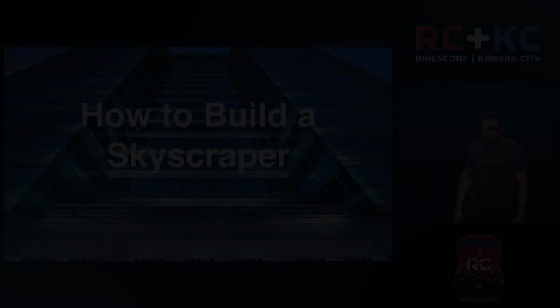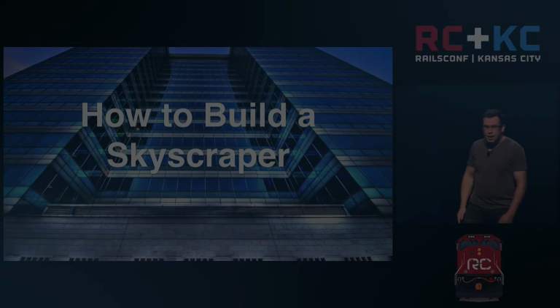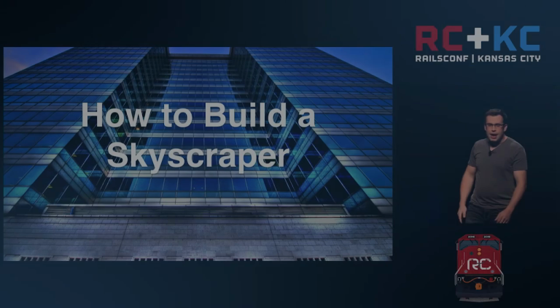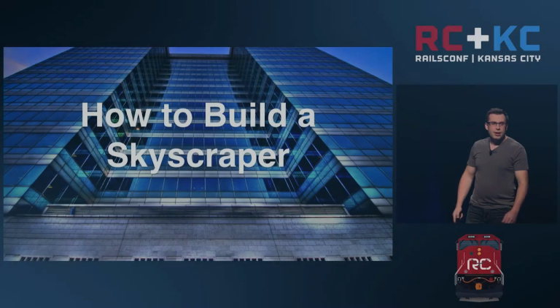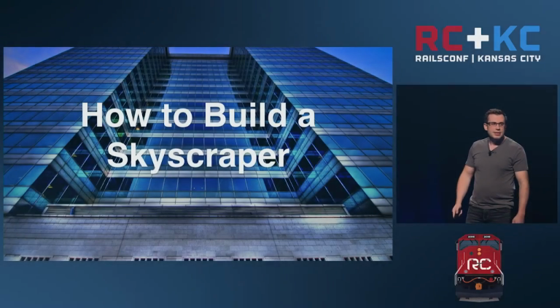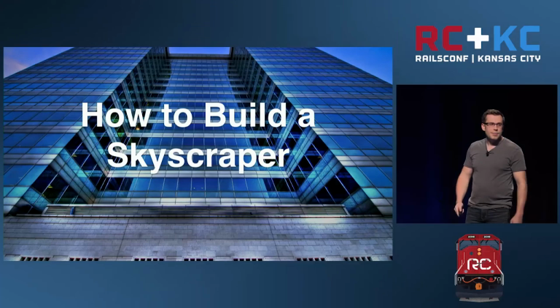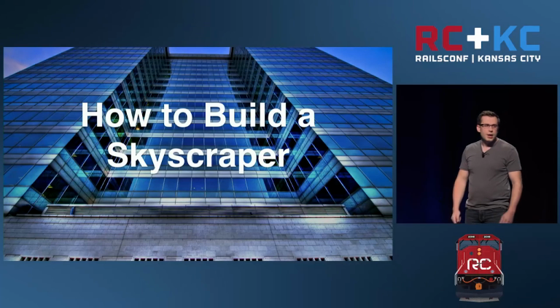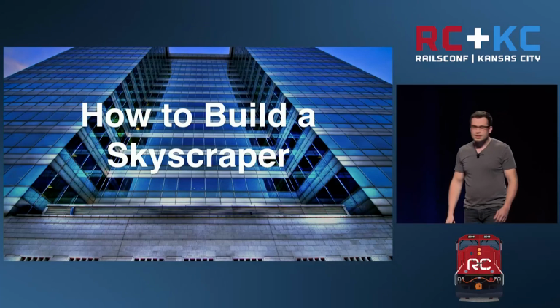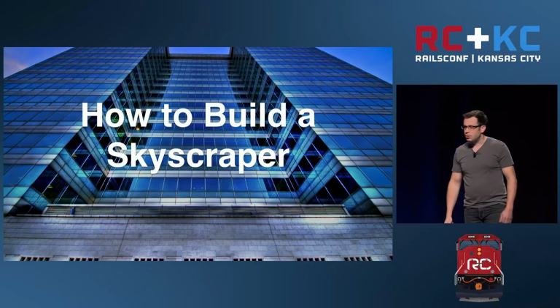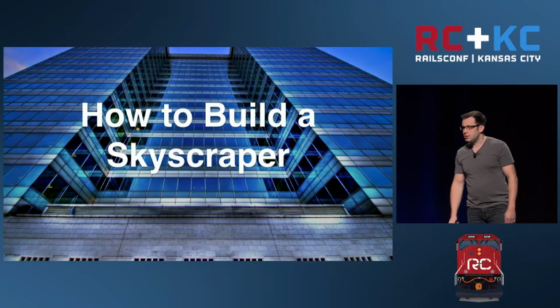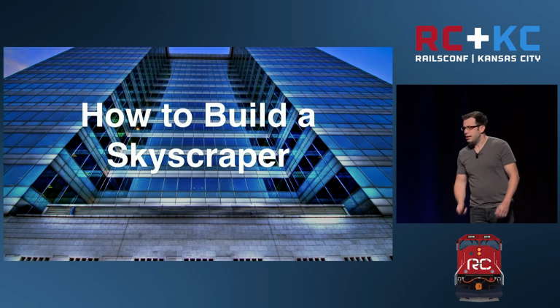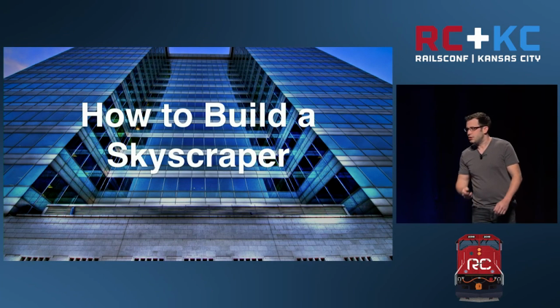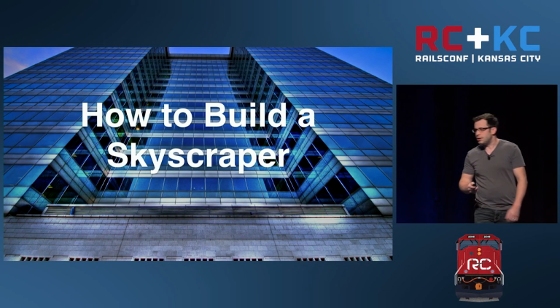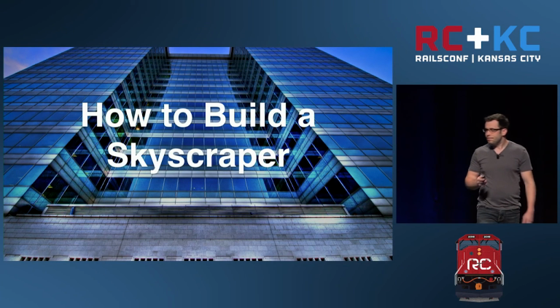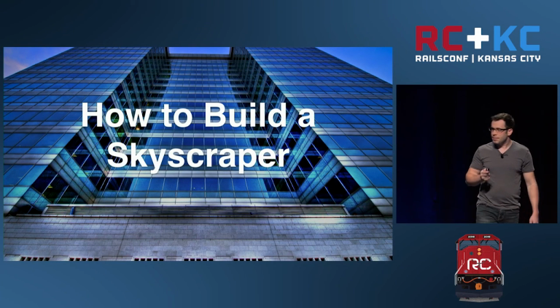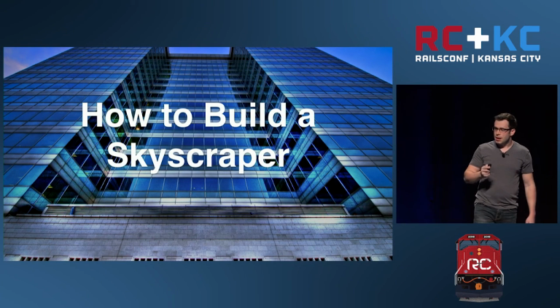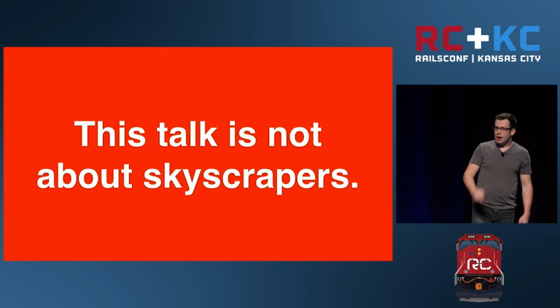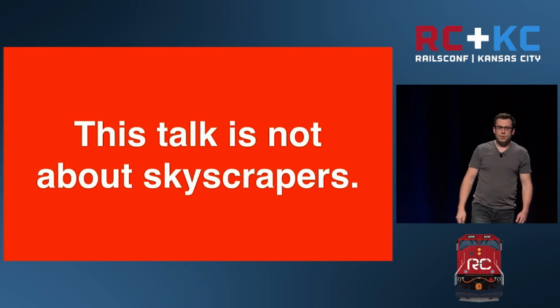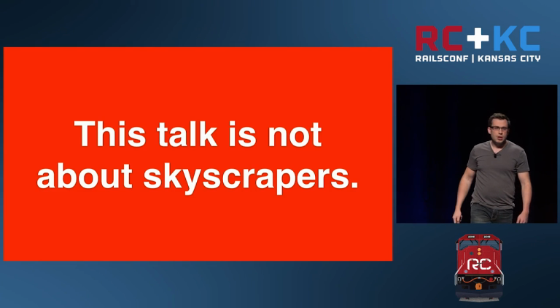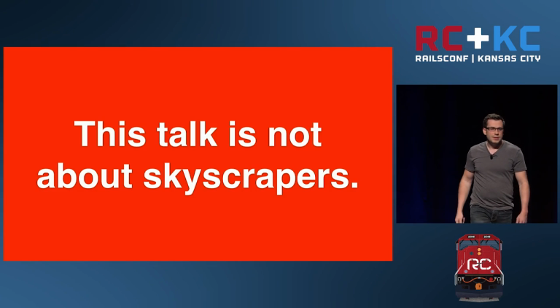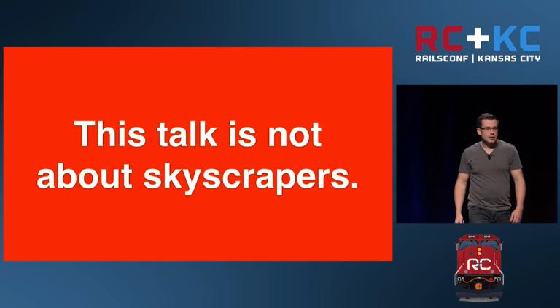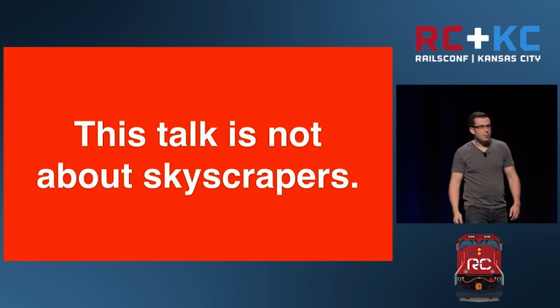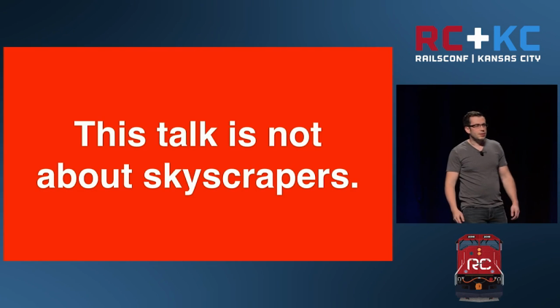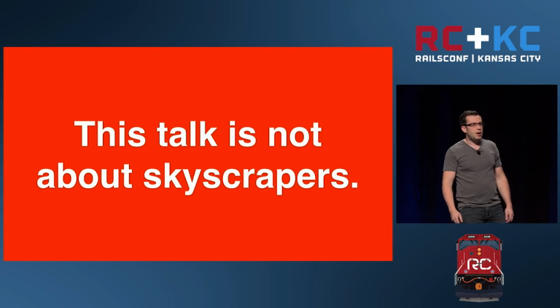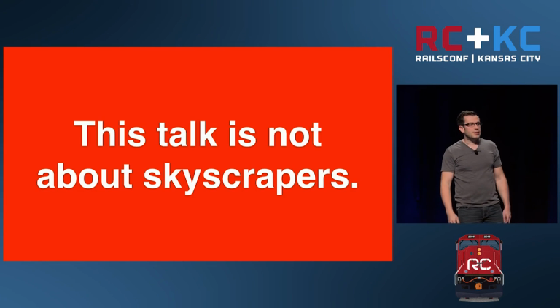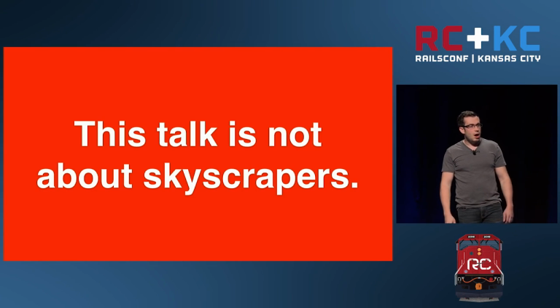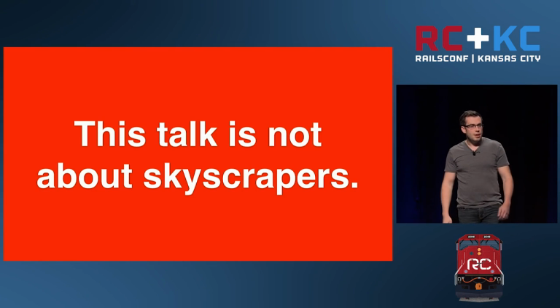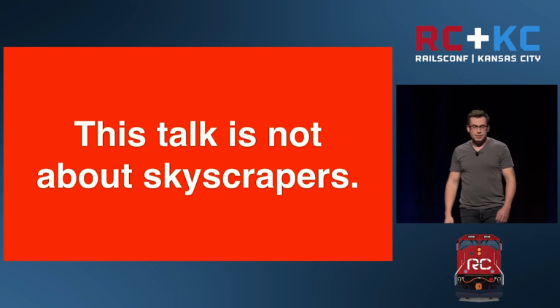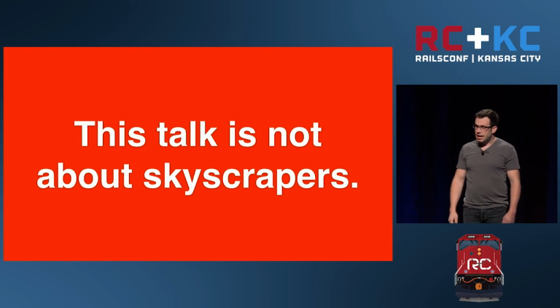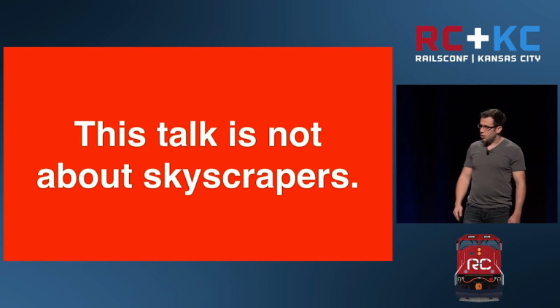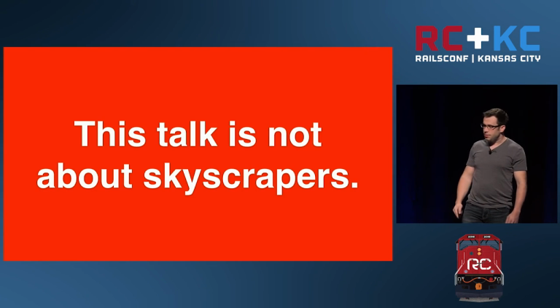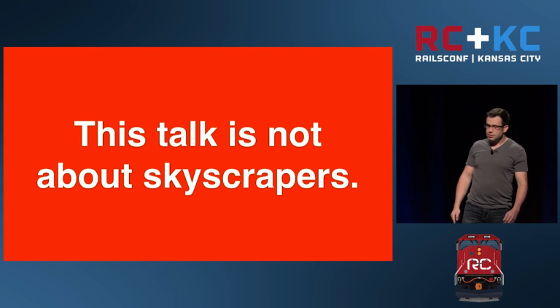I don't have any time to waste, so let's go ahead and get started. First off, a disclaimer: this talk is not about skyscrapers.